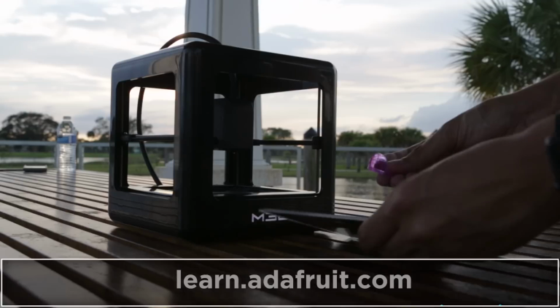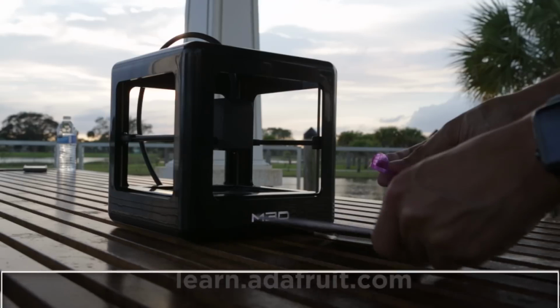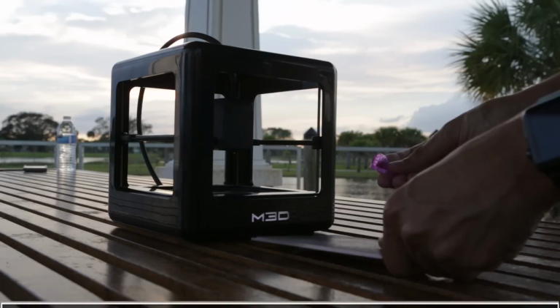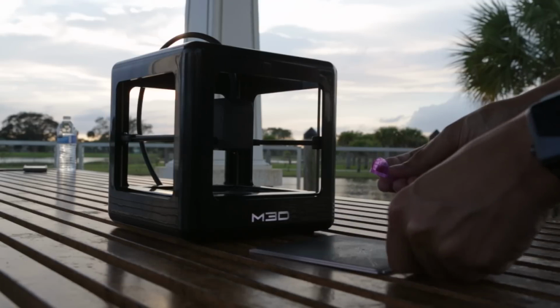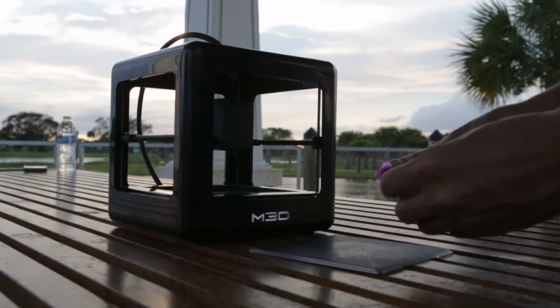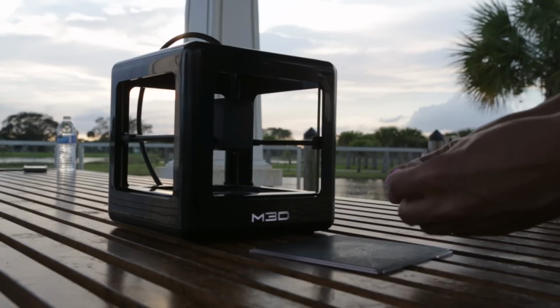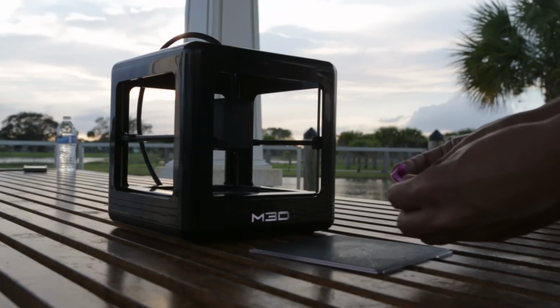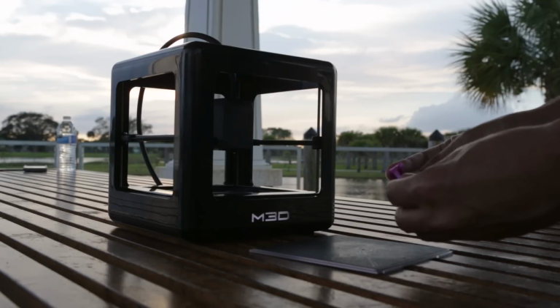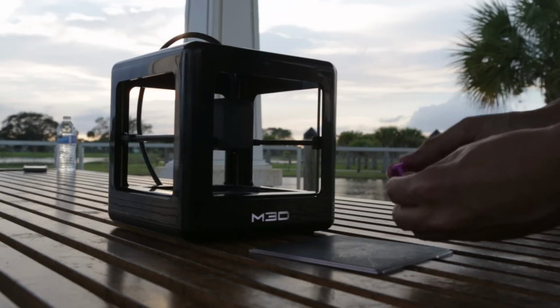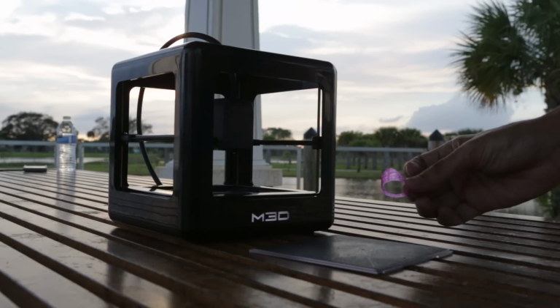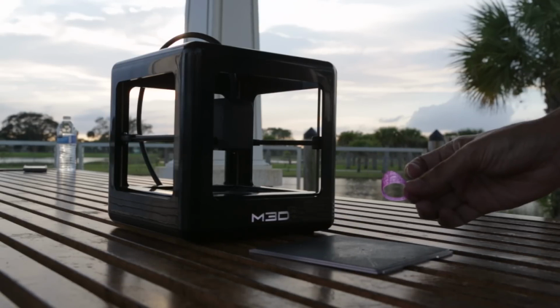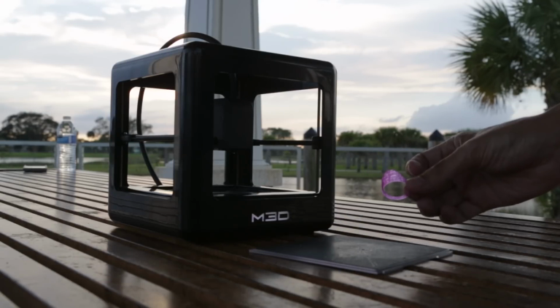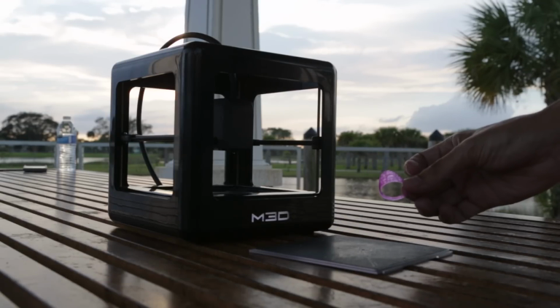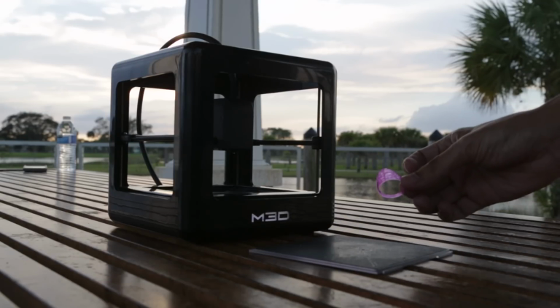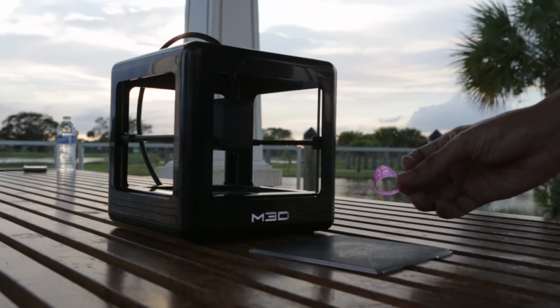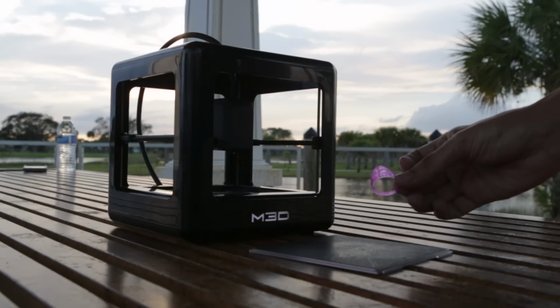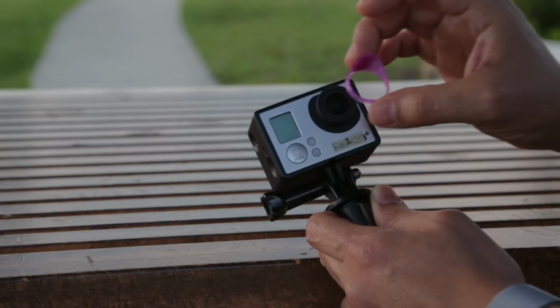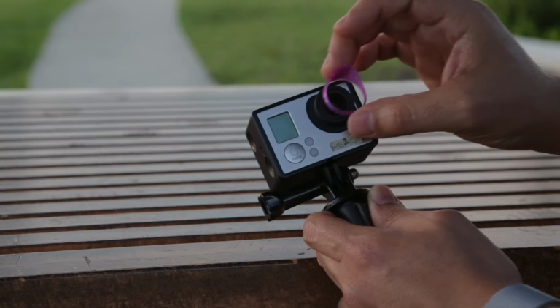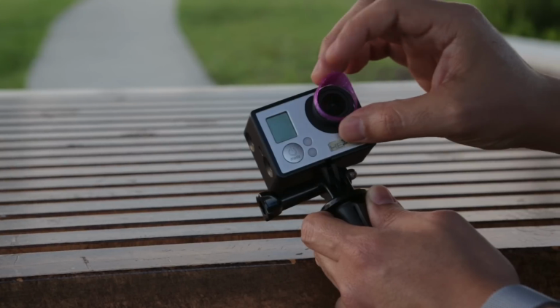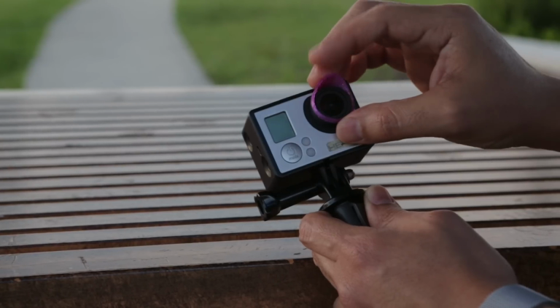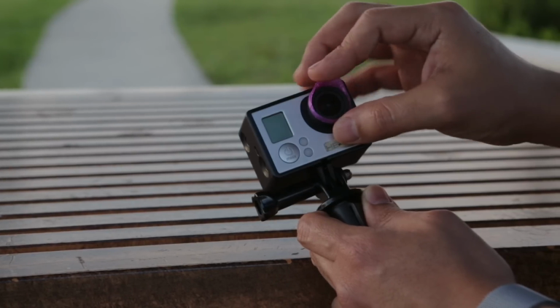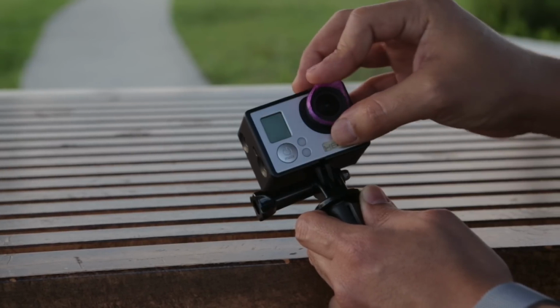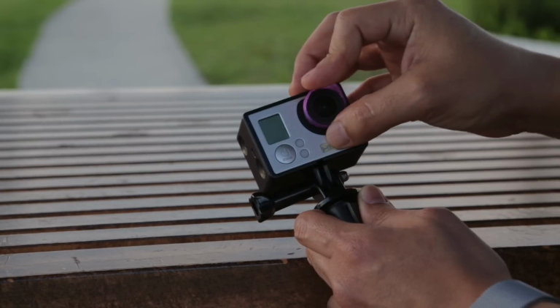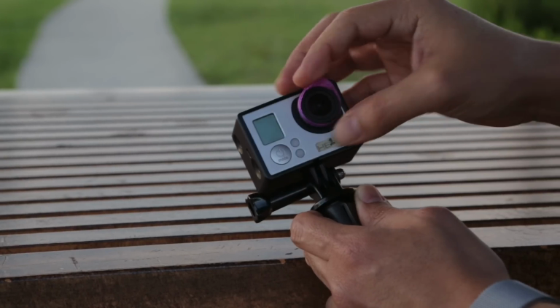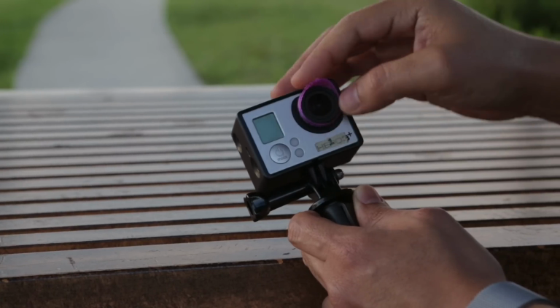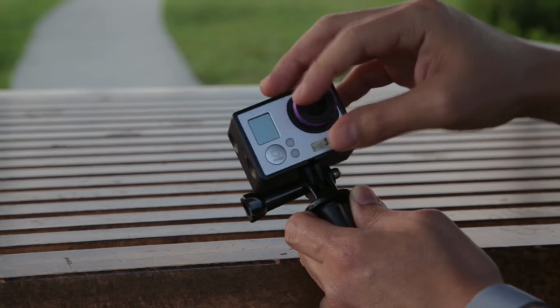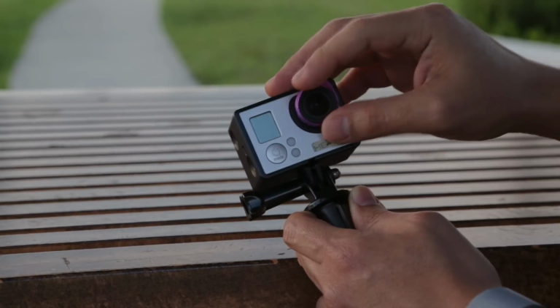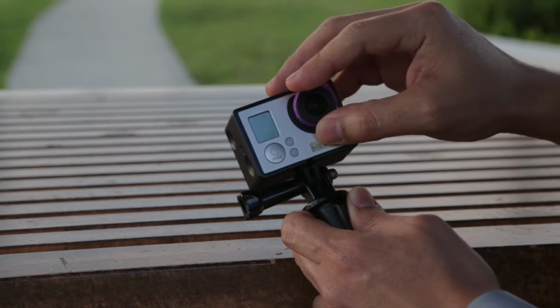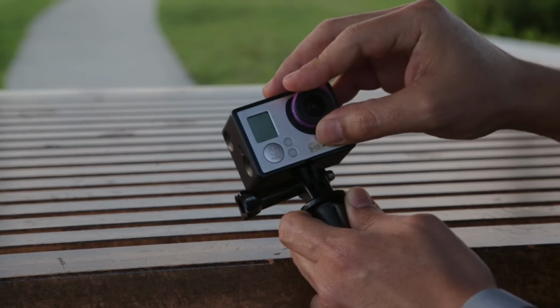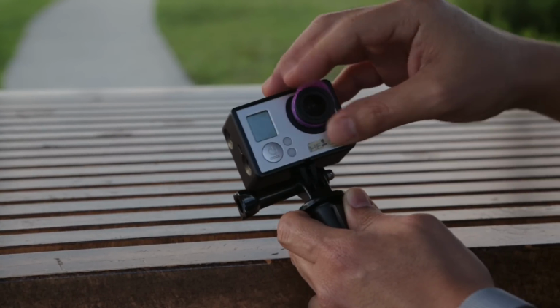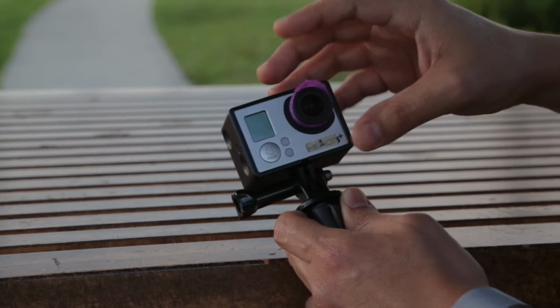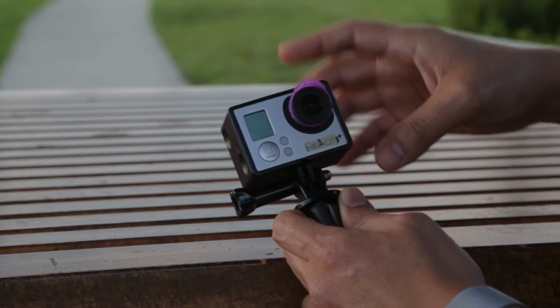This simple hood for our GoPro took just 7 minutes to print and it's pretty handy for capturing our time lapses, especially in the direct sunlight.